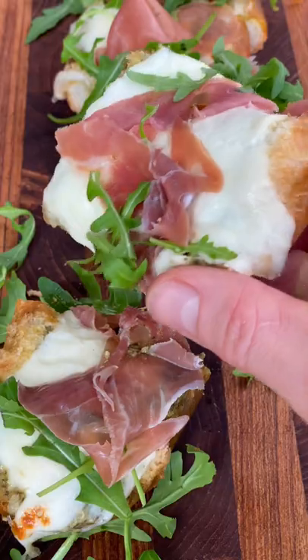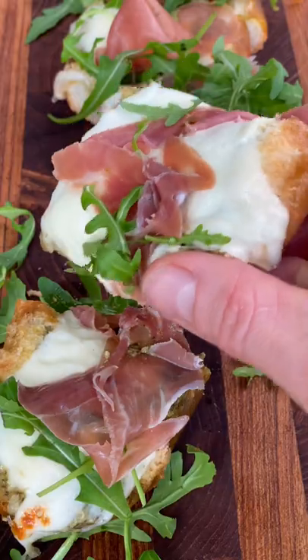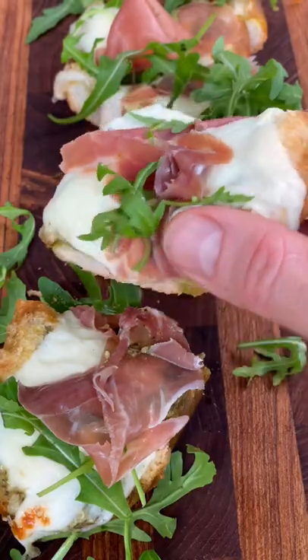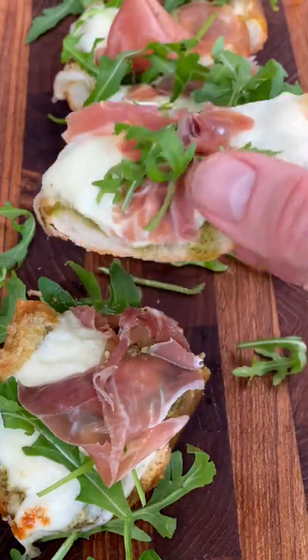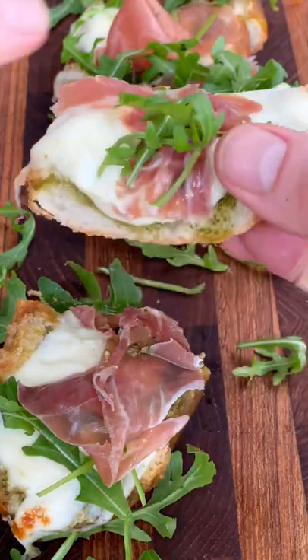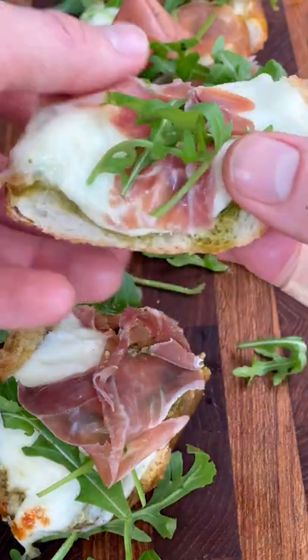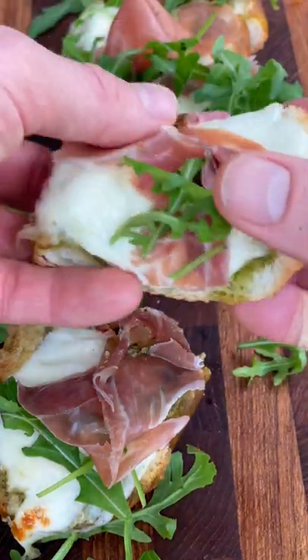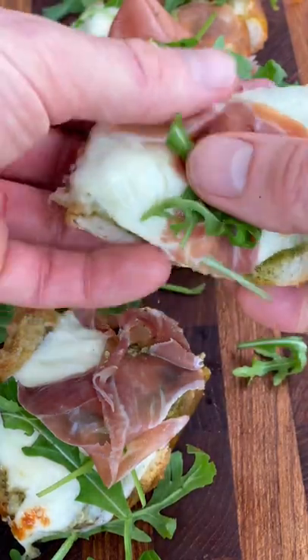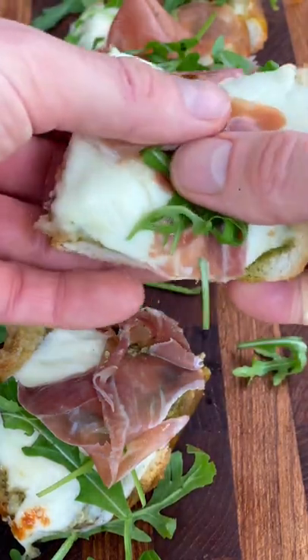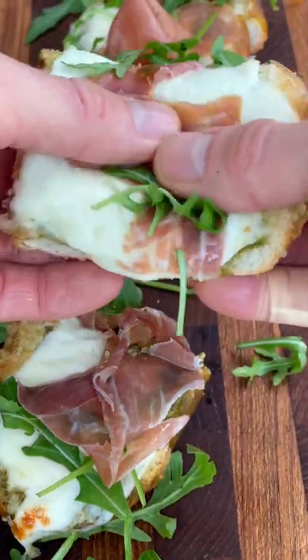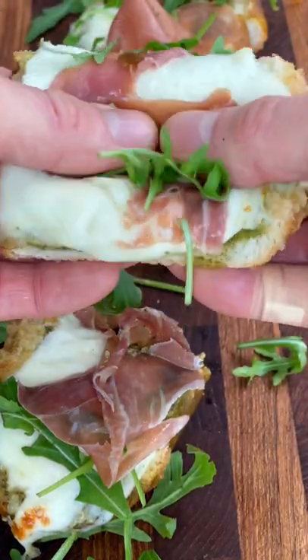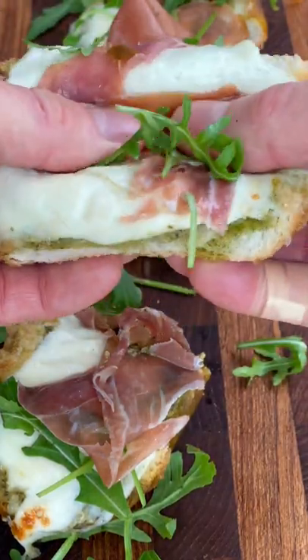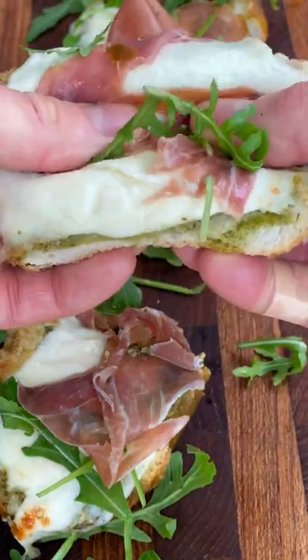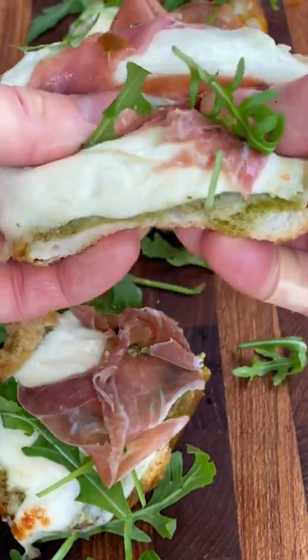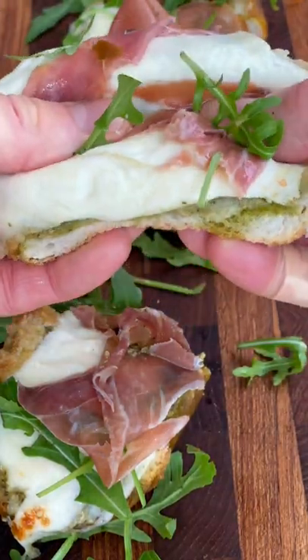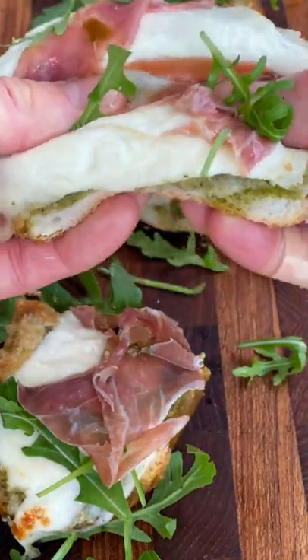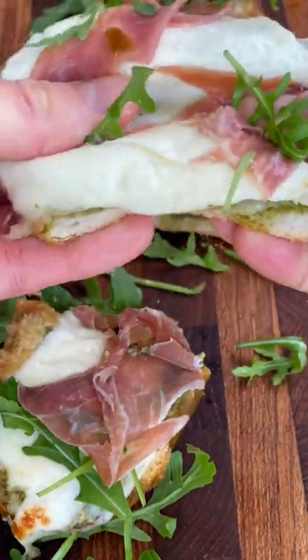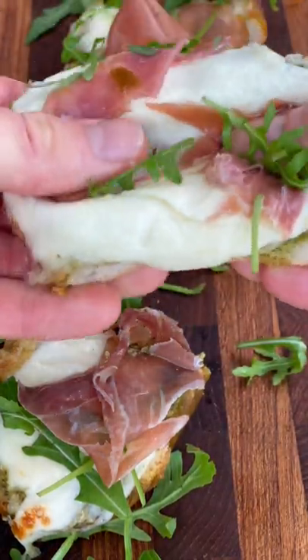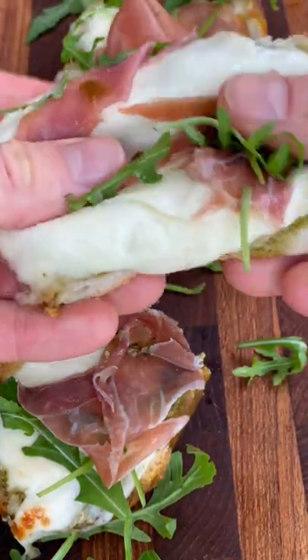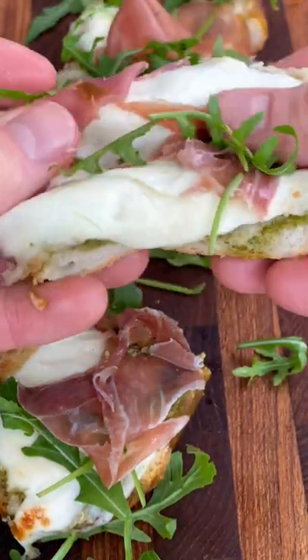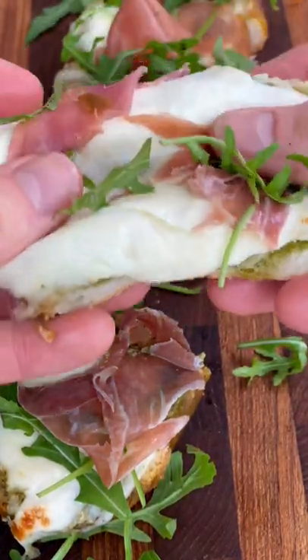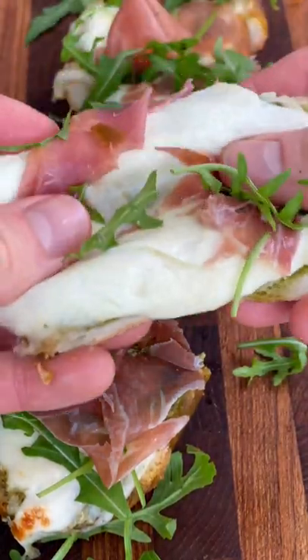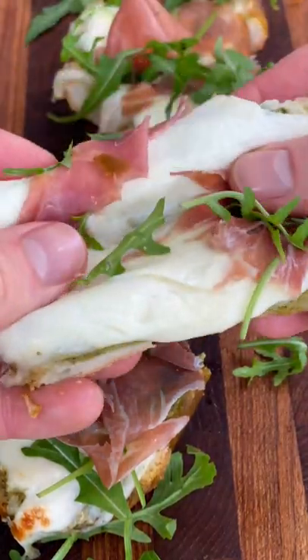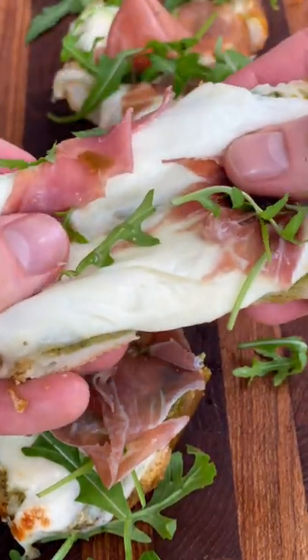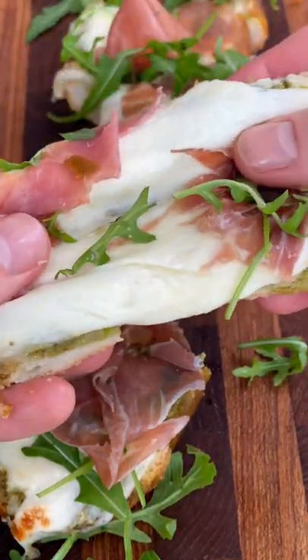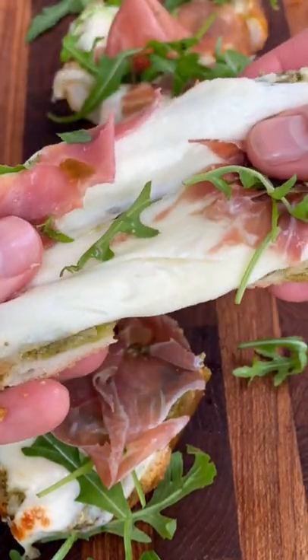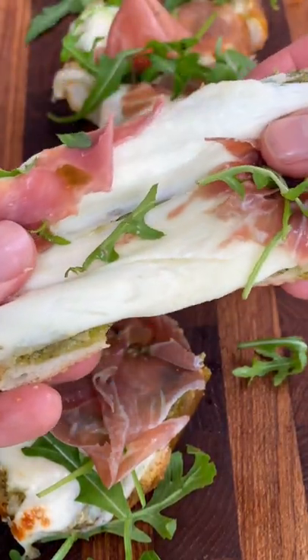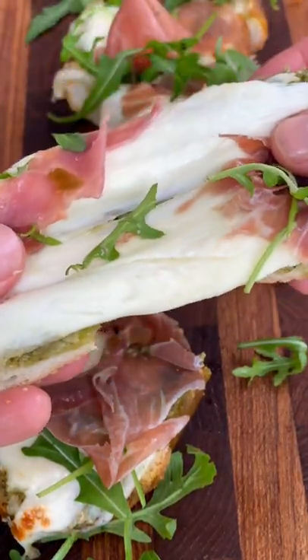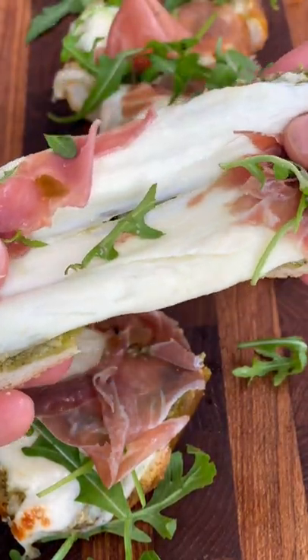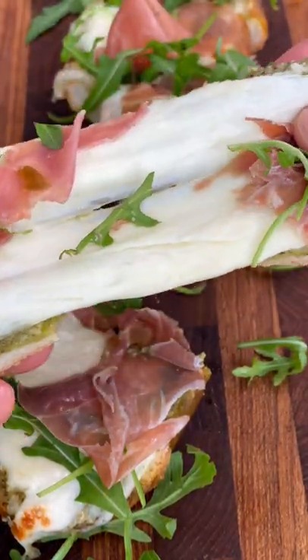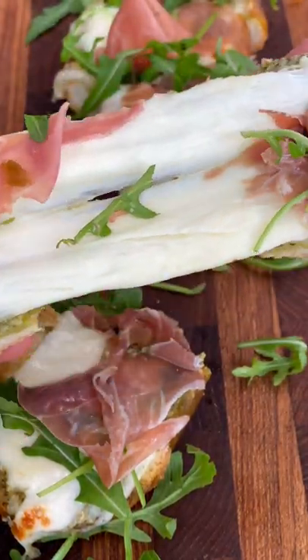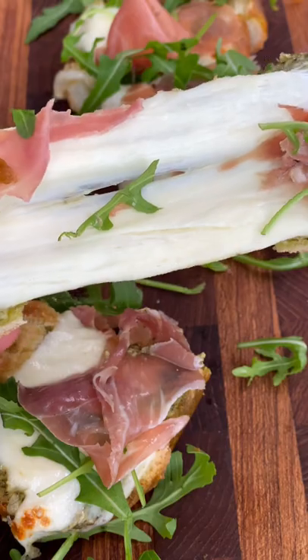This is my five ingredient pesto parma ham pizza toast. Will you just look how good that is?